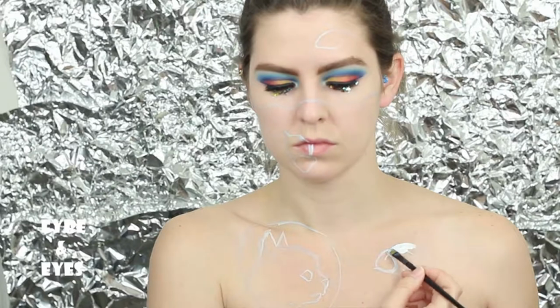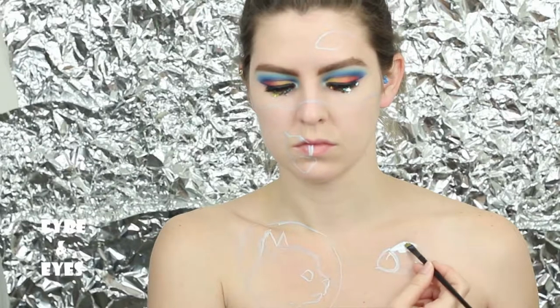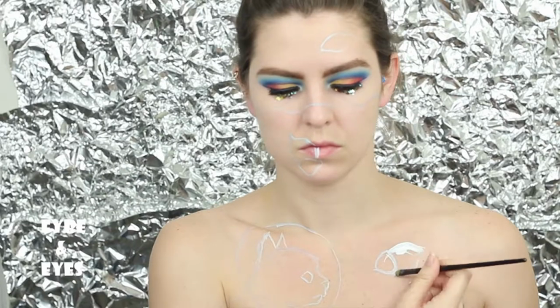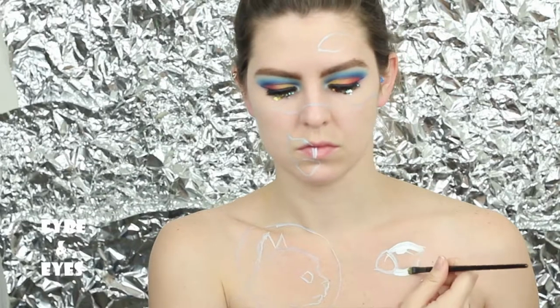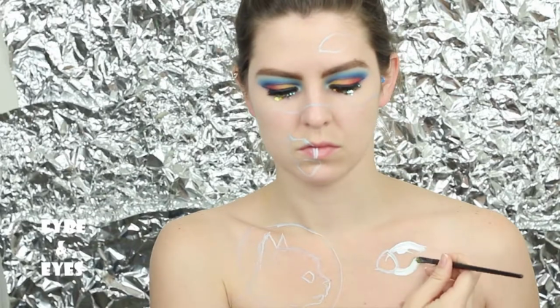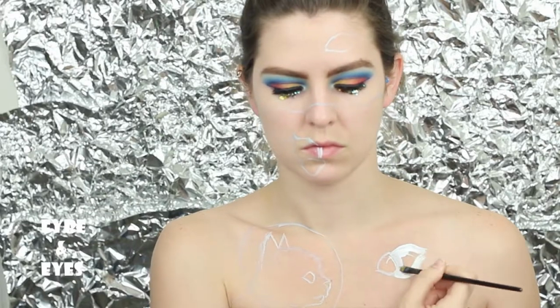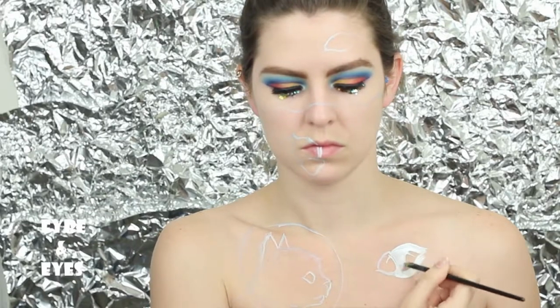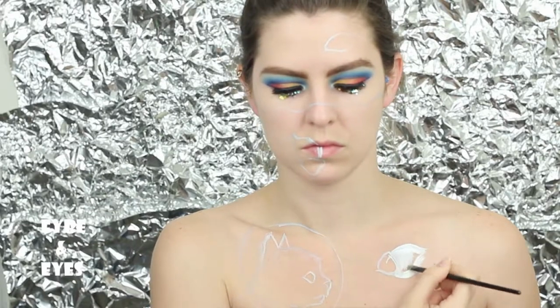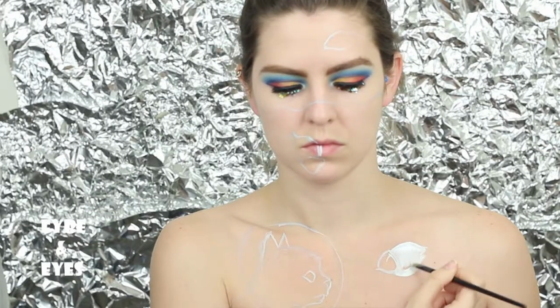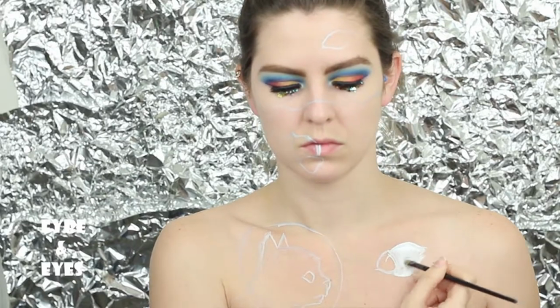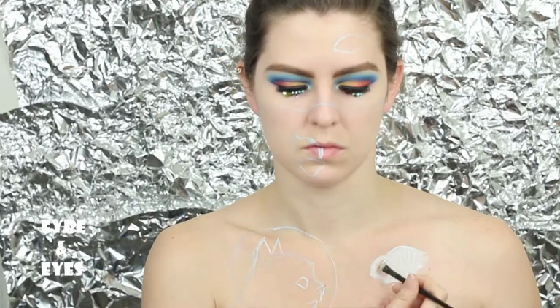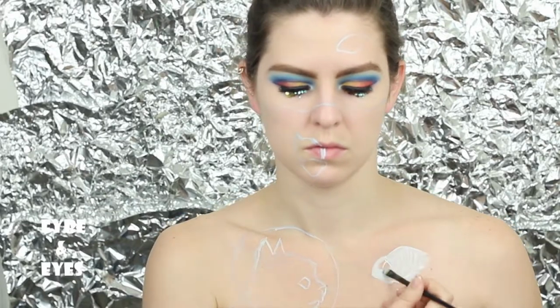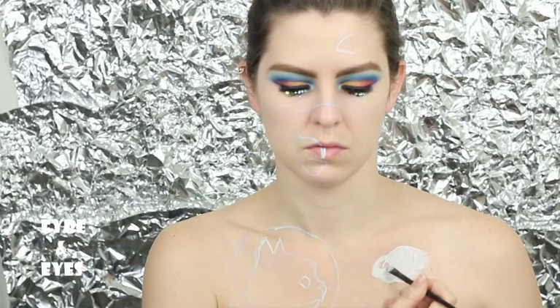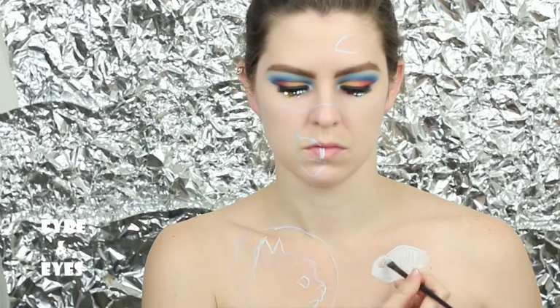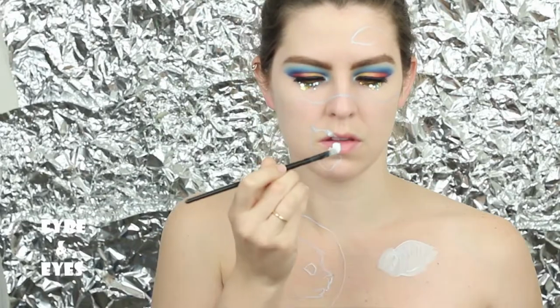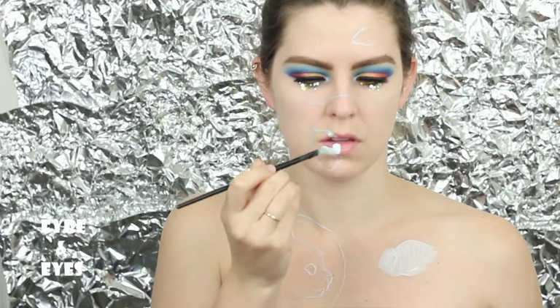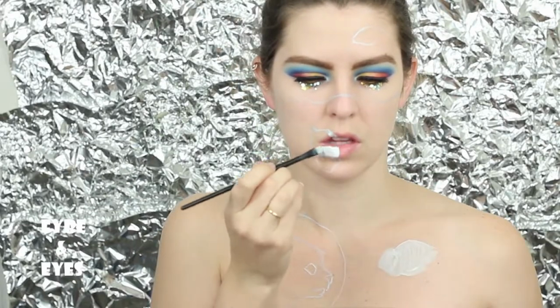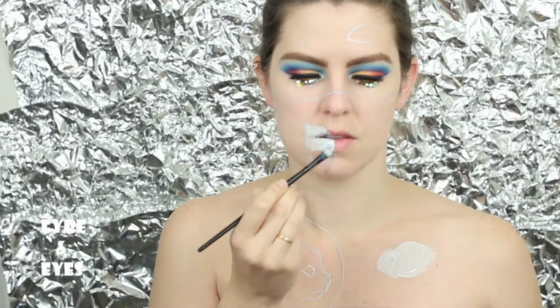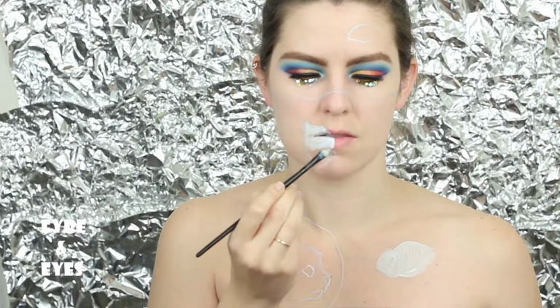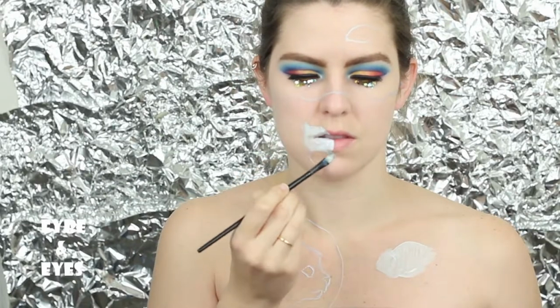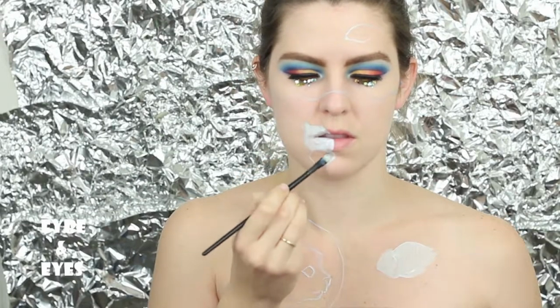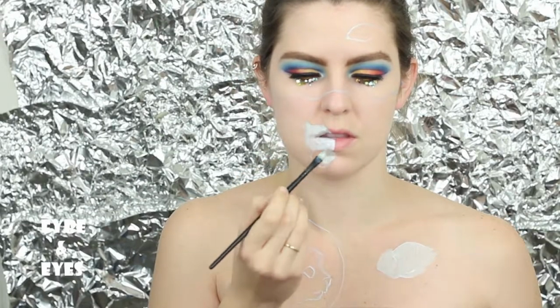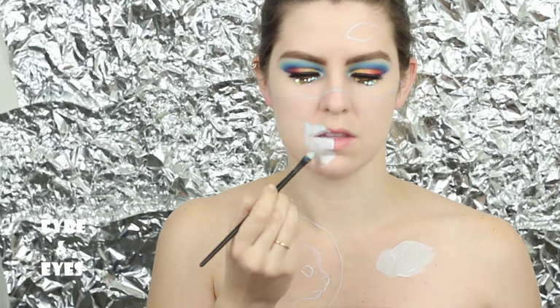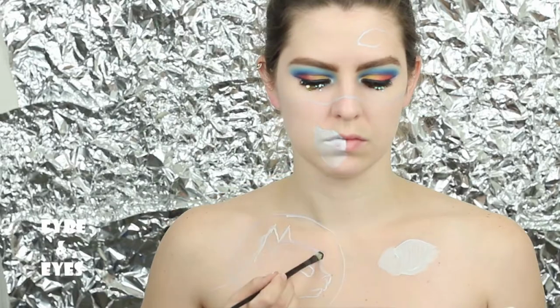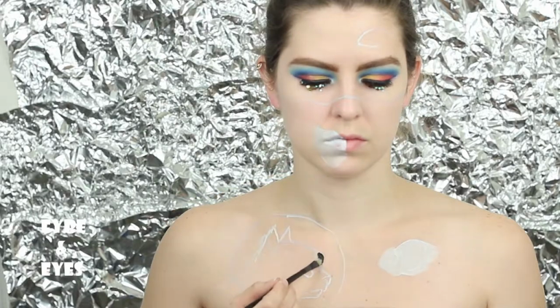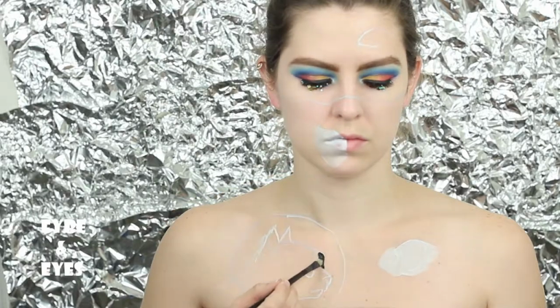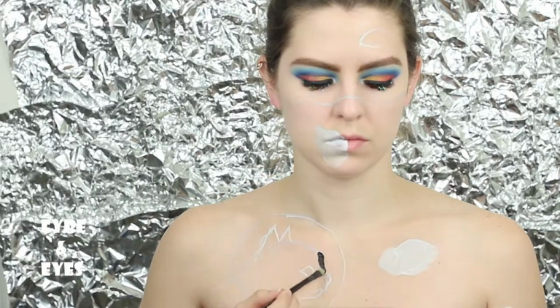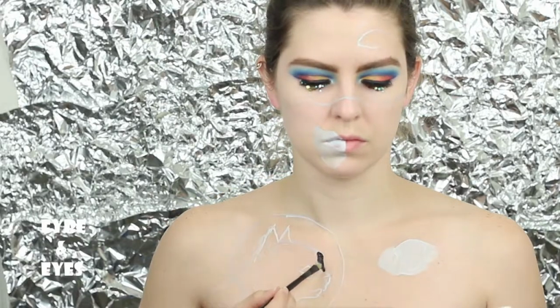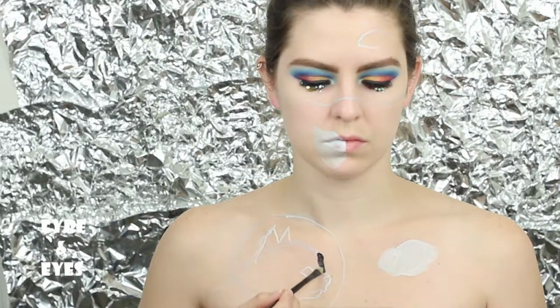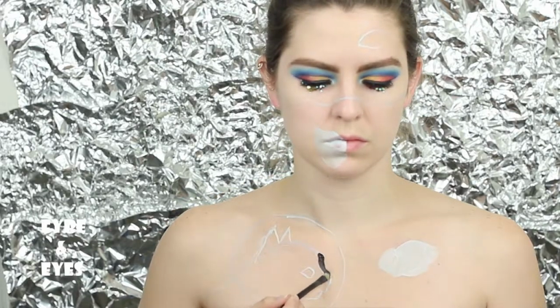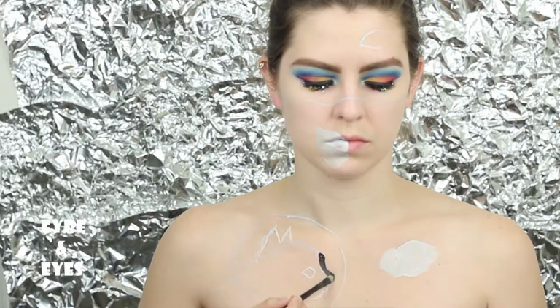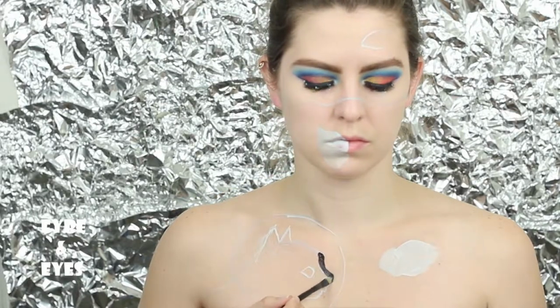I'm starting by filling in the base colors of all my little creatures. I'm not going to do the whole background yet — I'm going to save that for last.